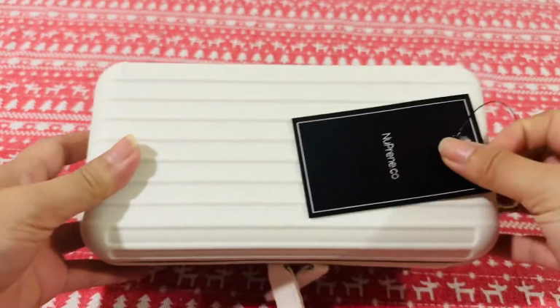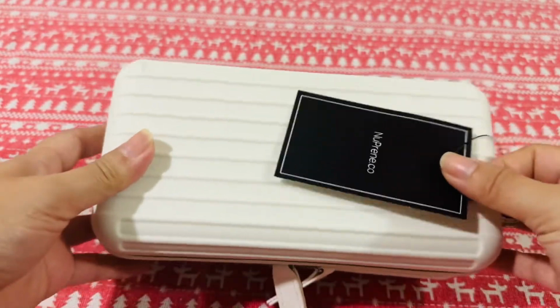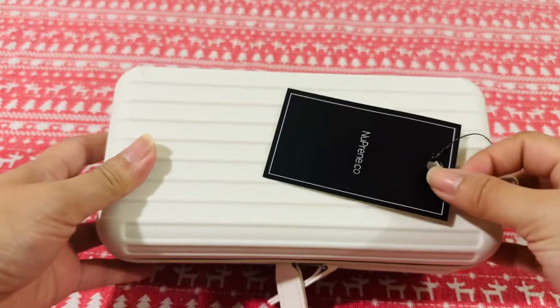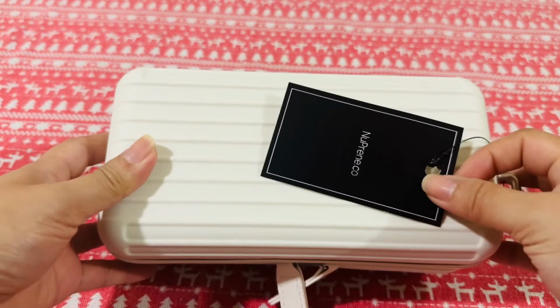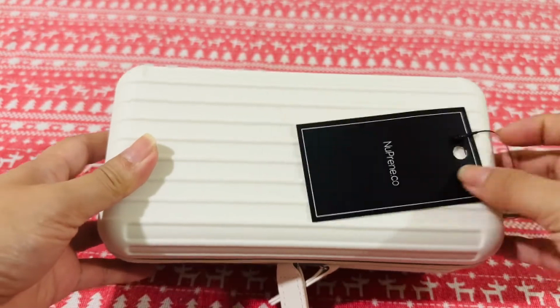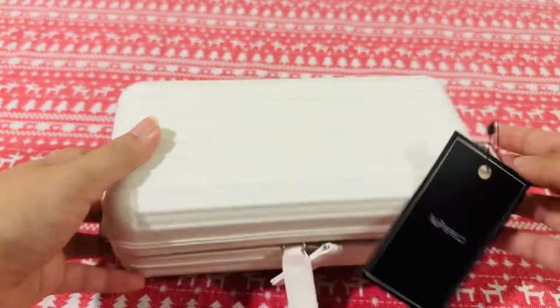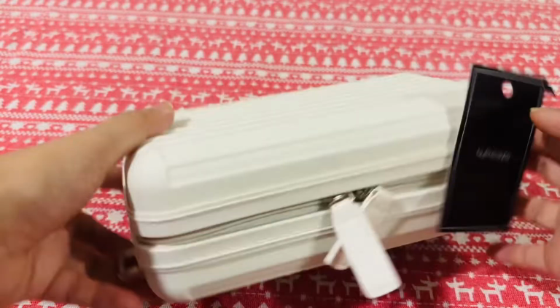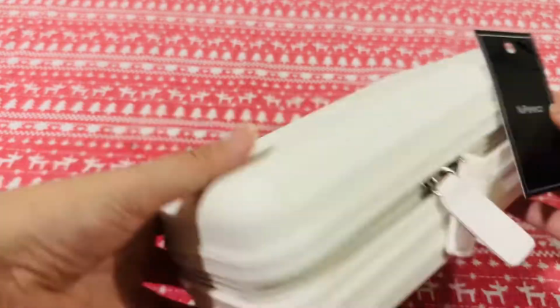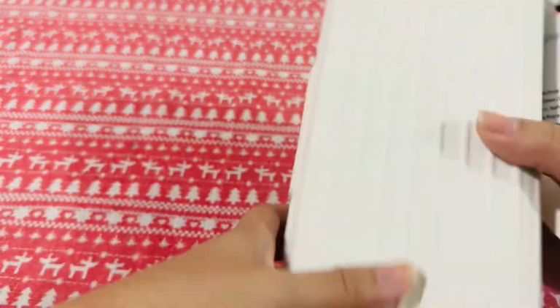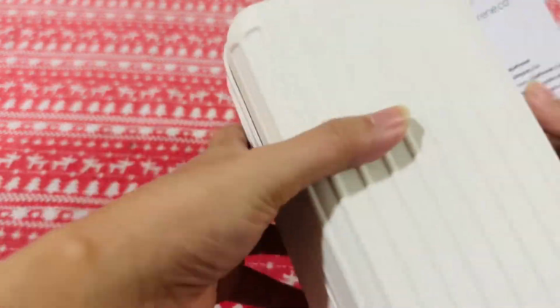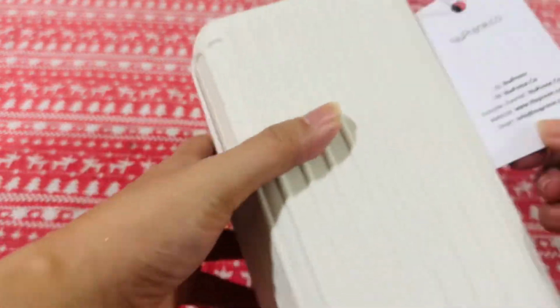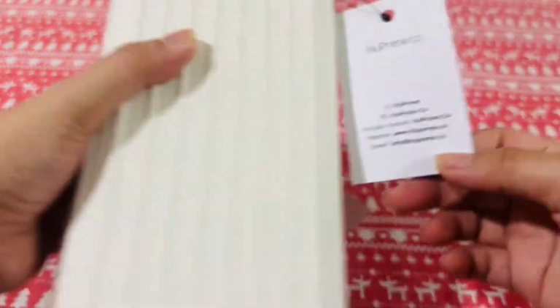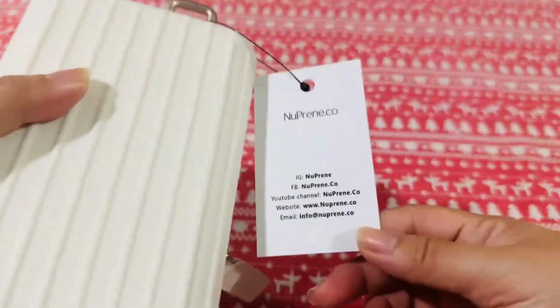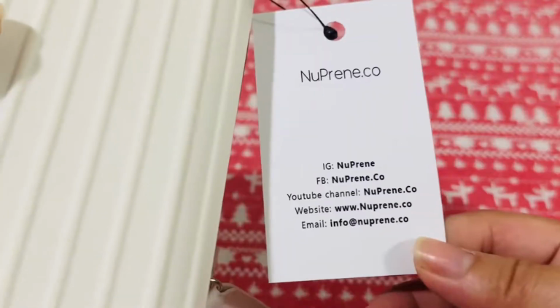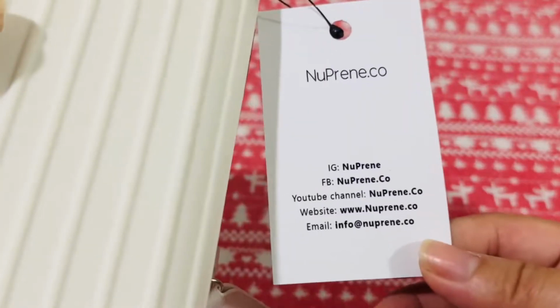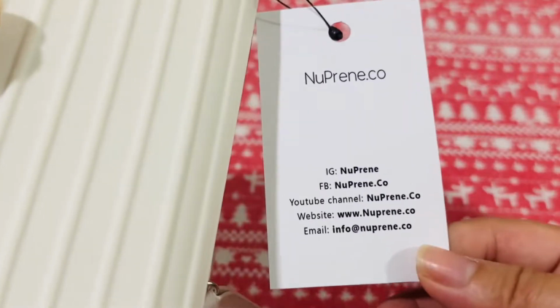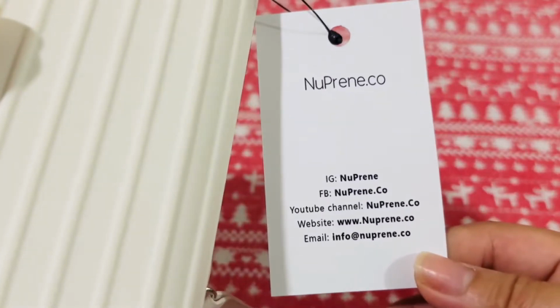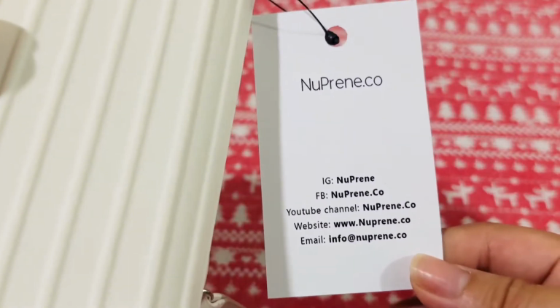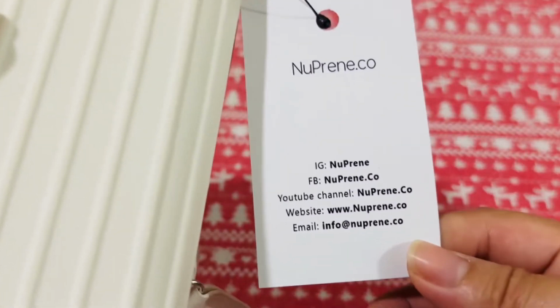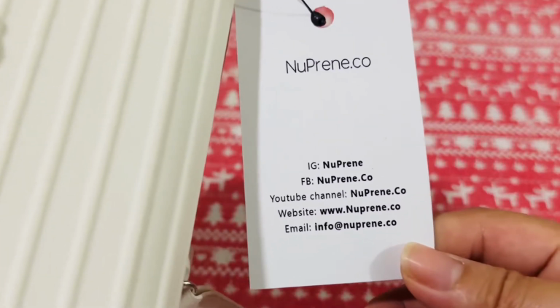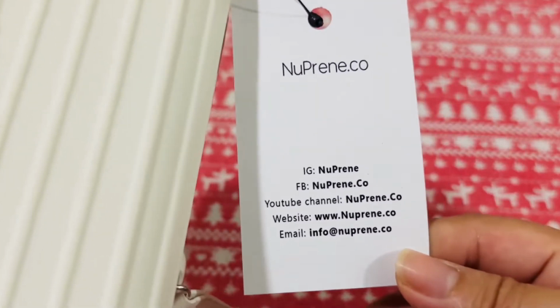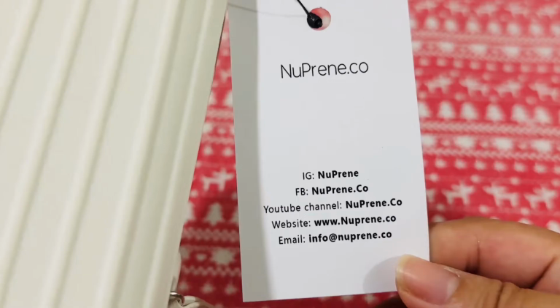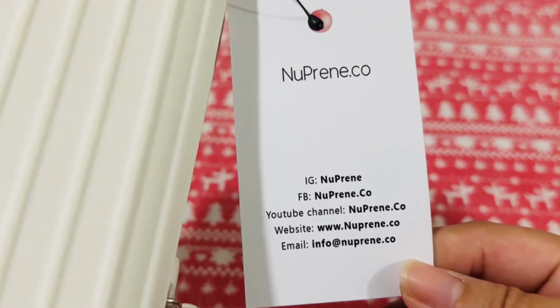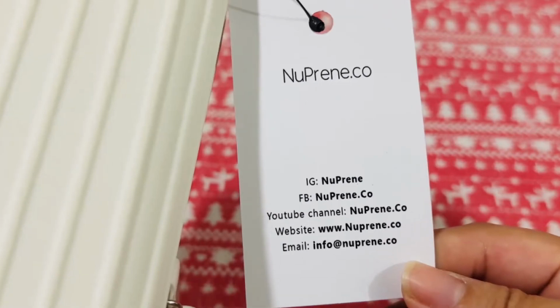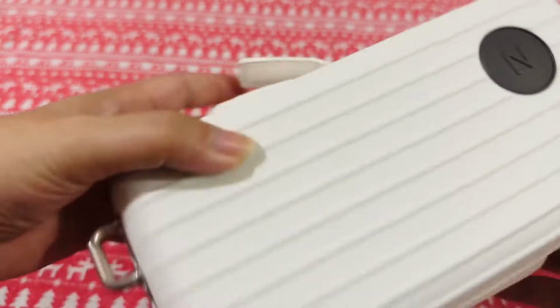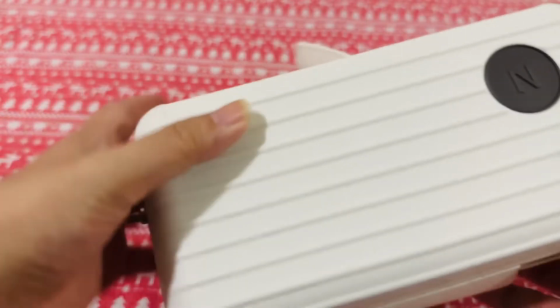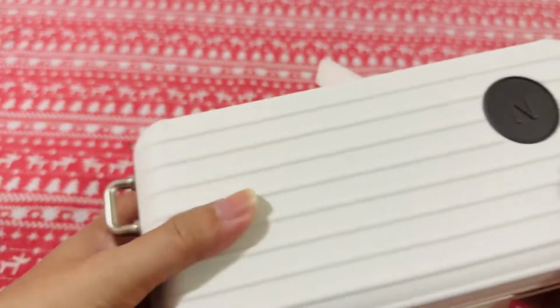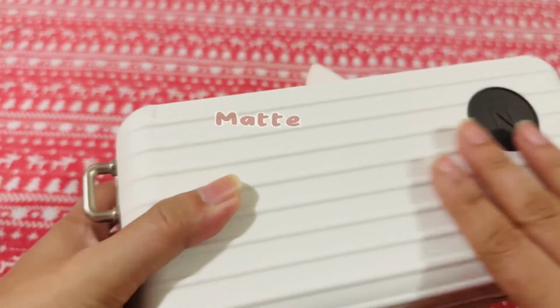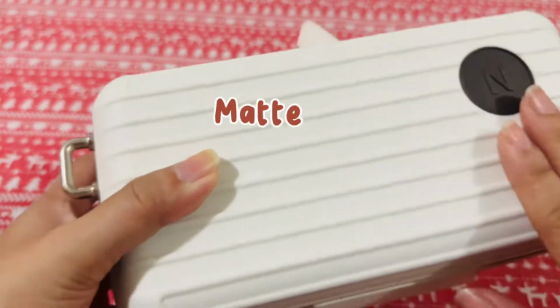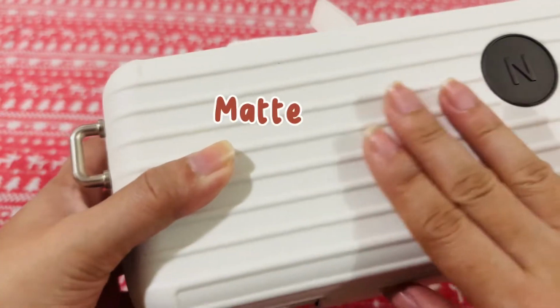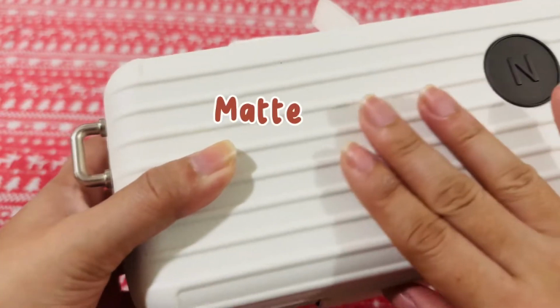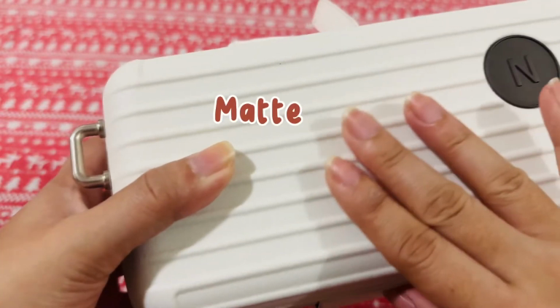Here's the Luka bag by Nupreen. What I love about this bag is that it has a matte finish.